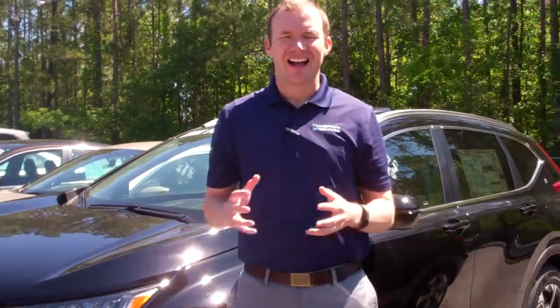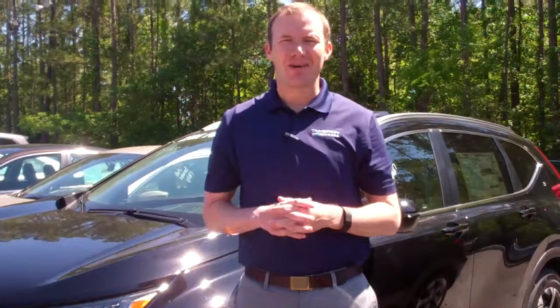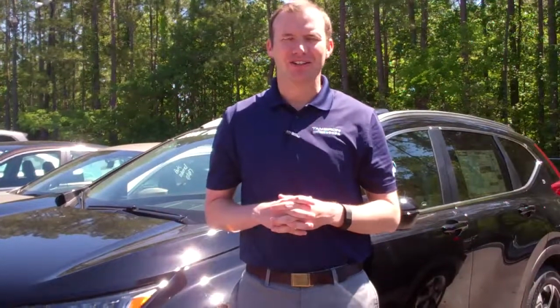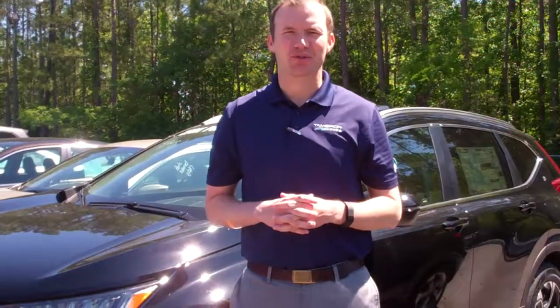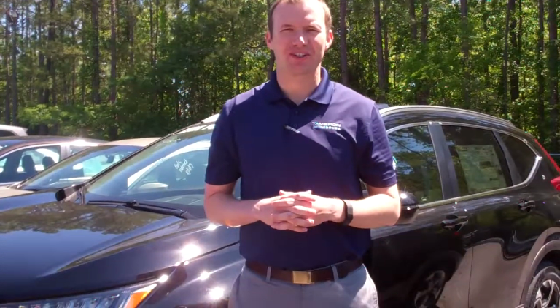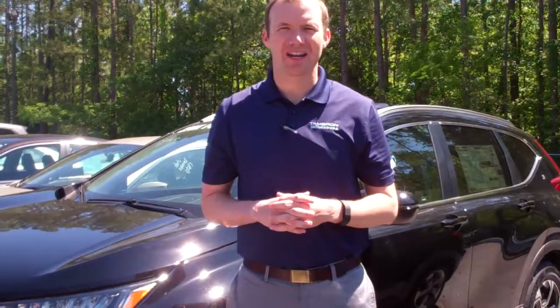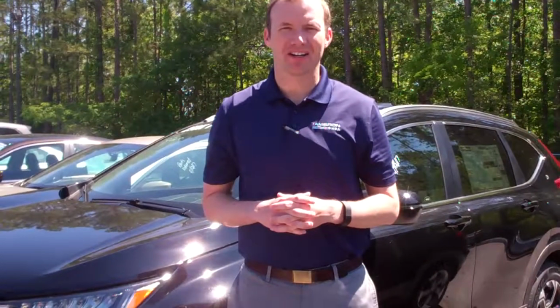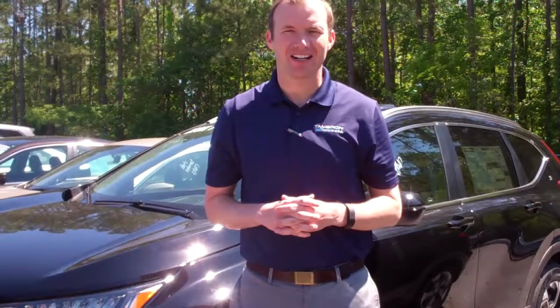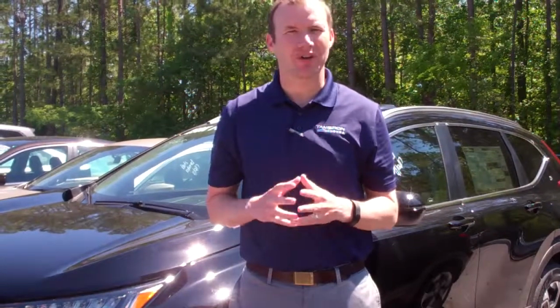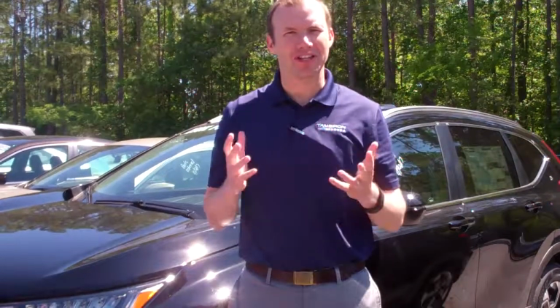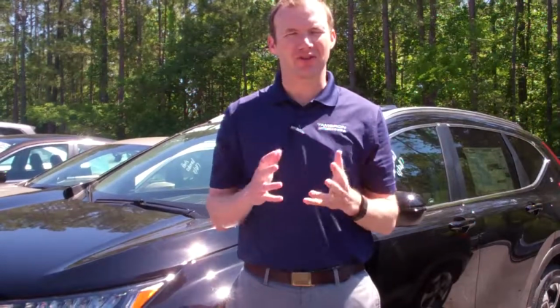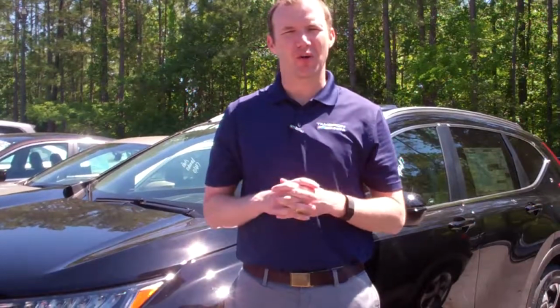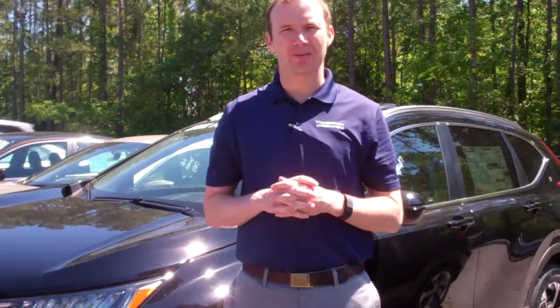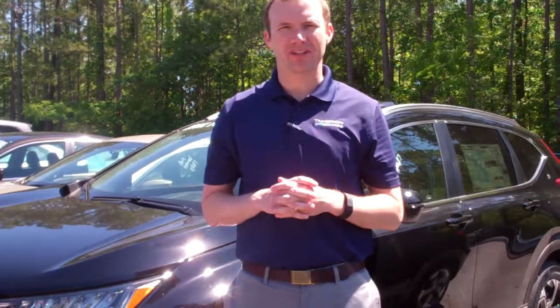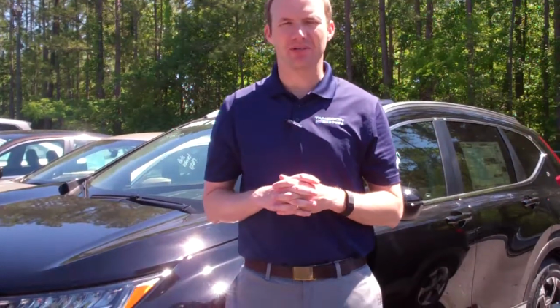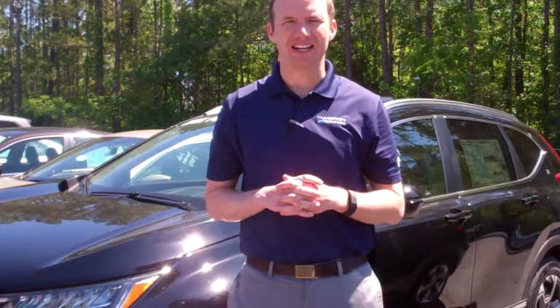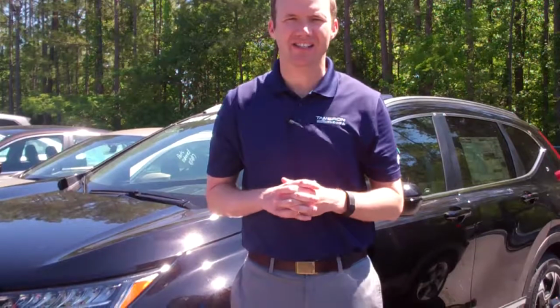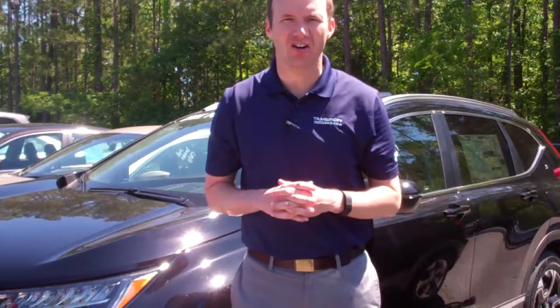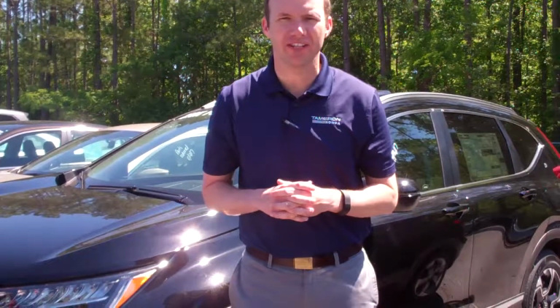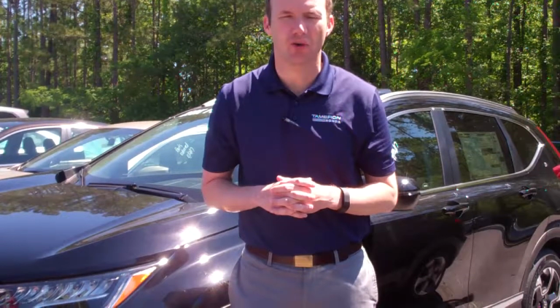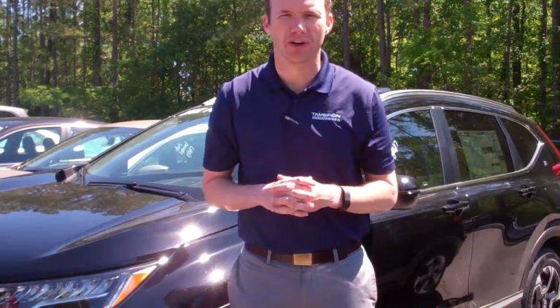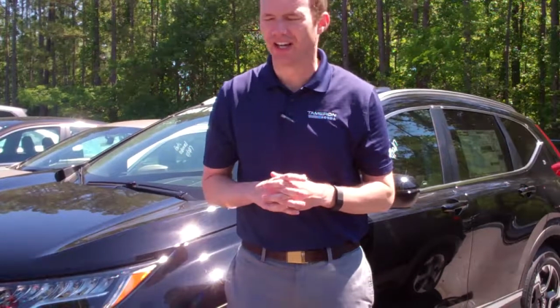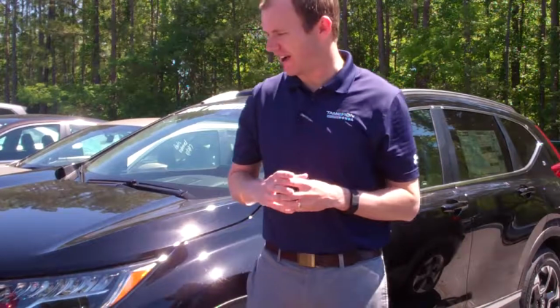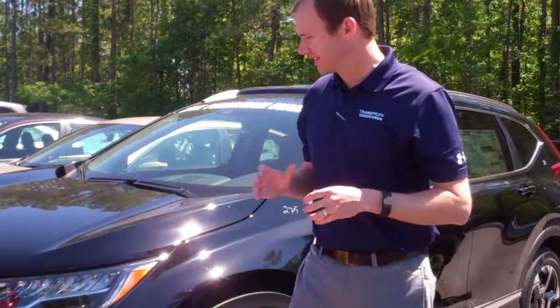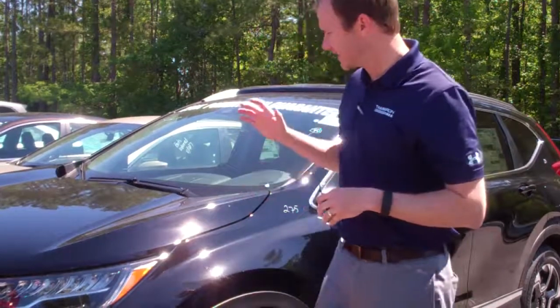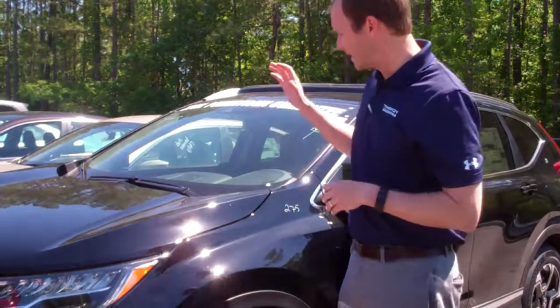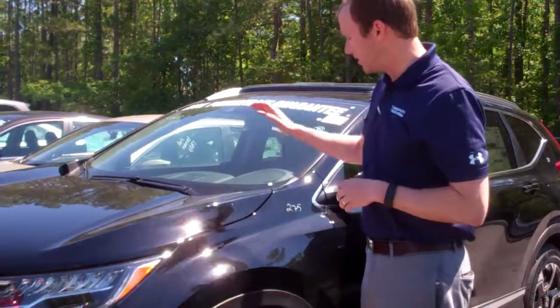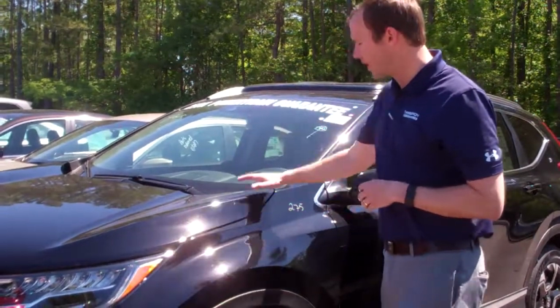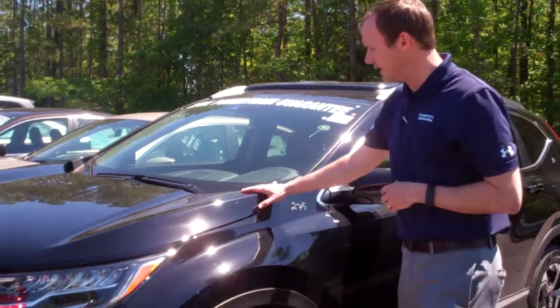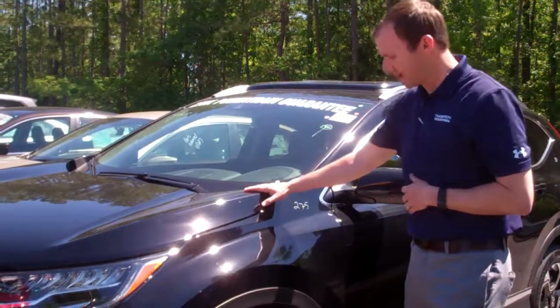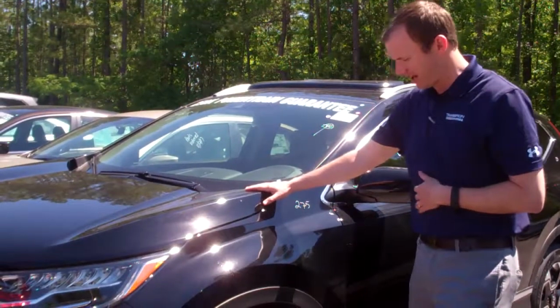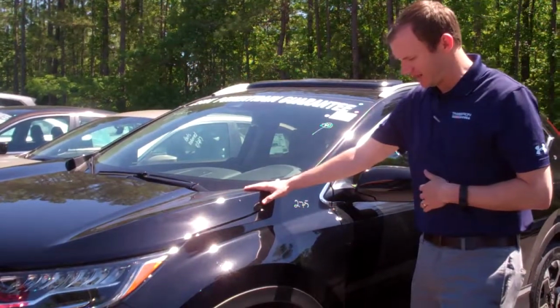Hi, Marilyn. This is Richard at Tameron Honda. I want to thank you for inquiring about the Black CR-V Touring. I've got that exact model right here, right behind me.